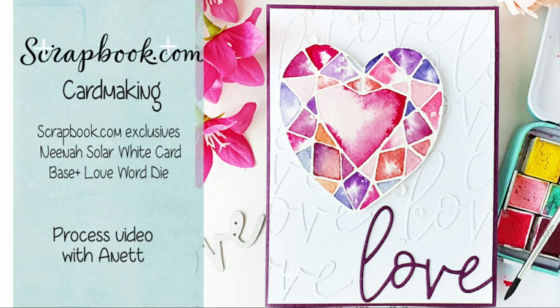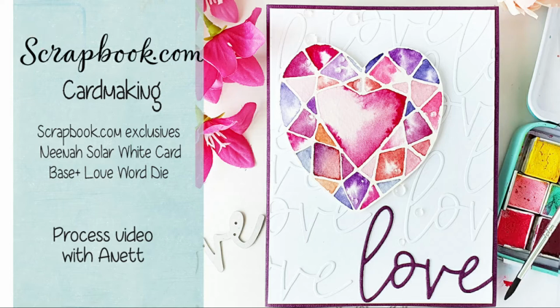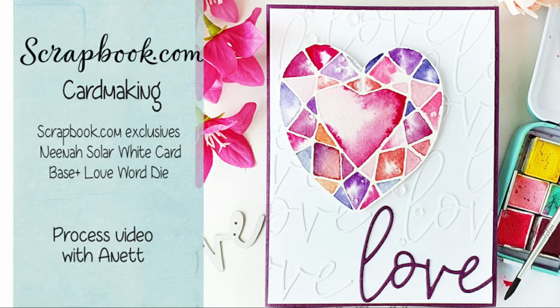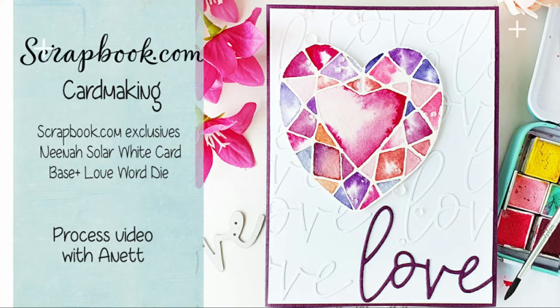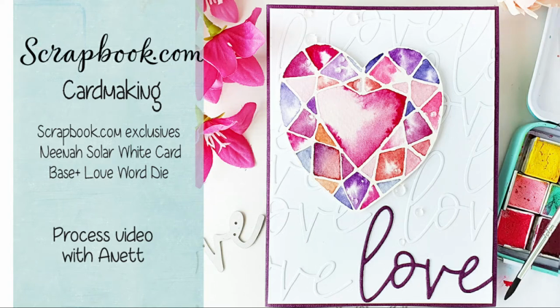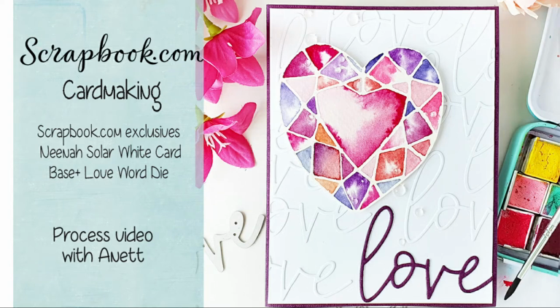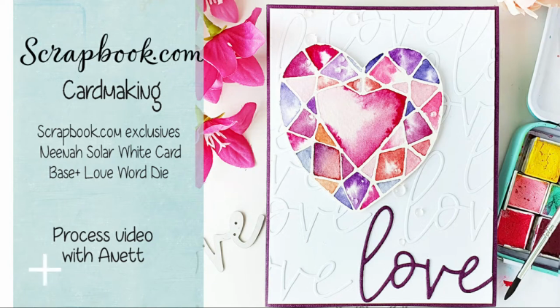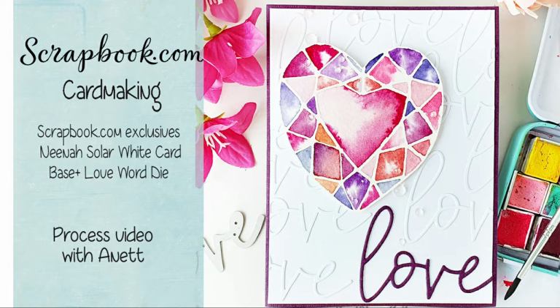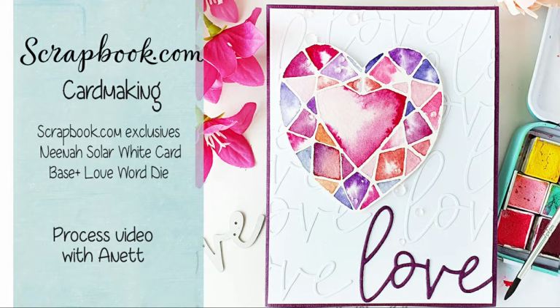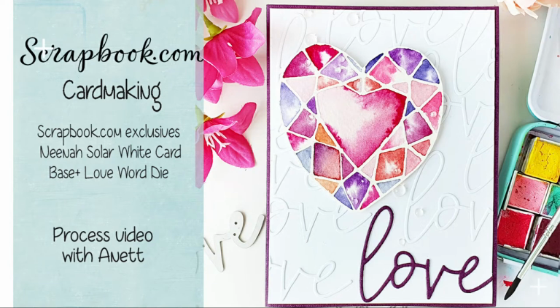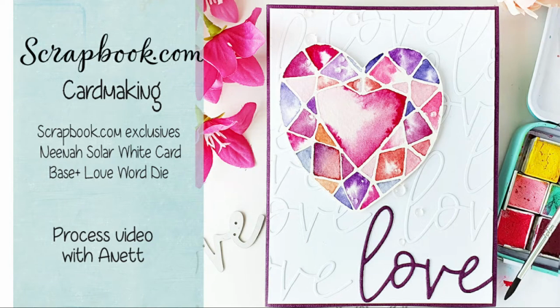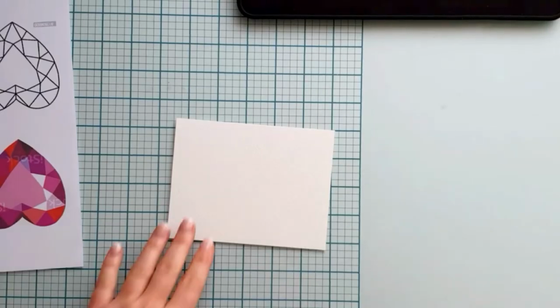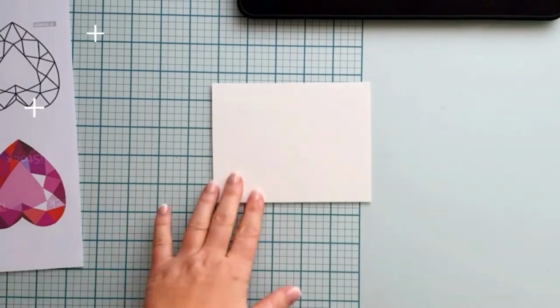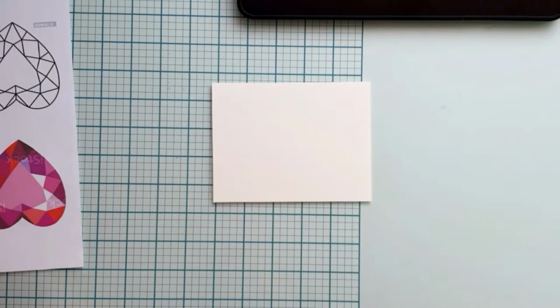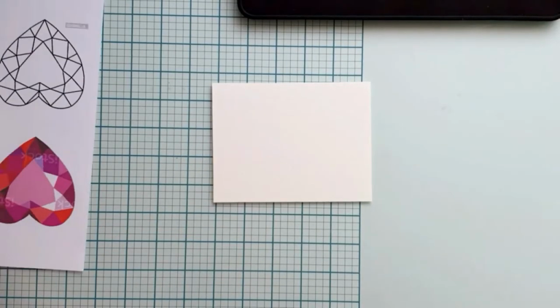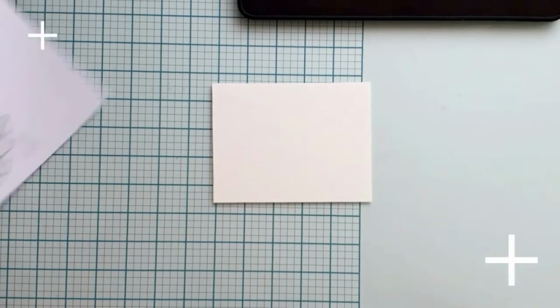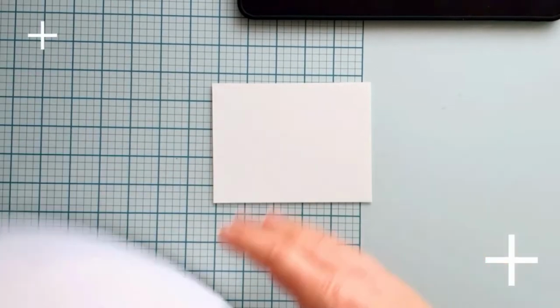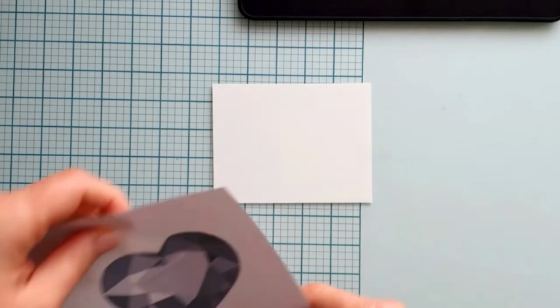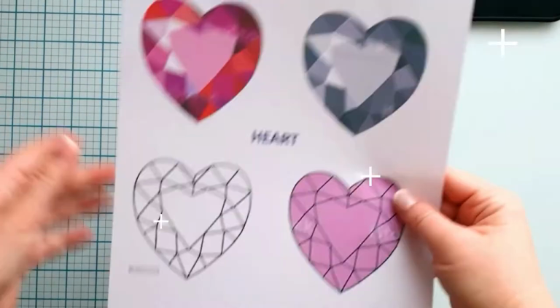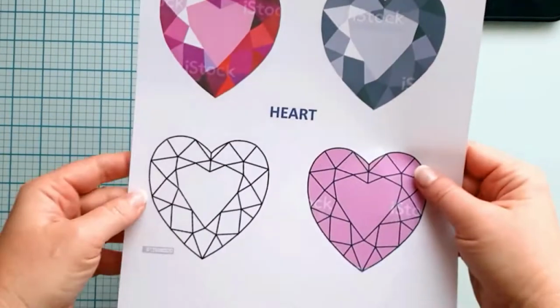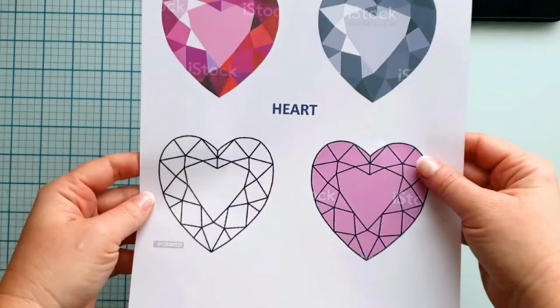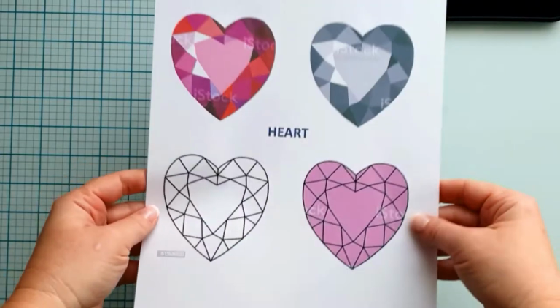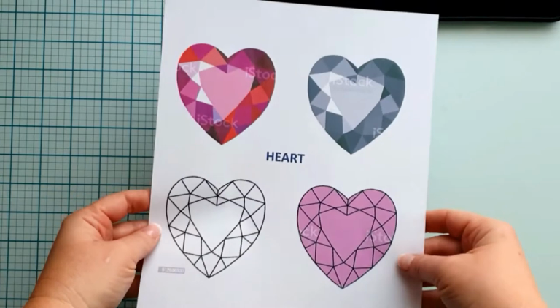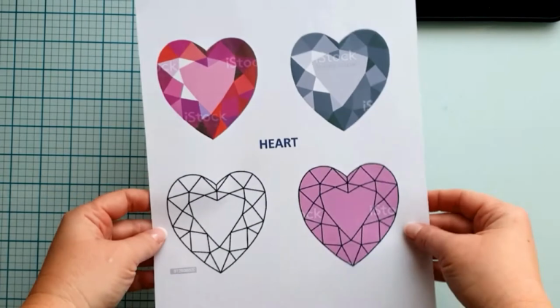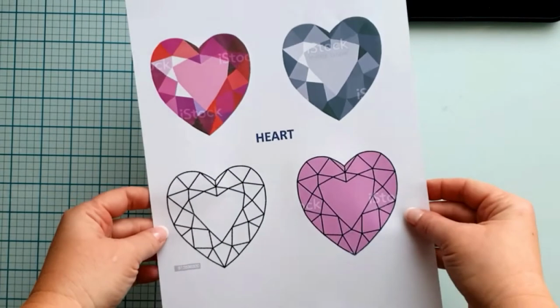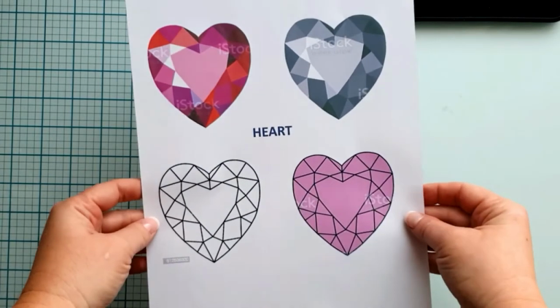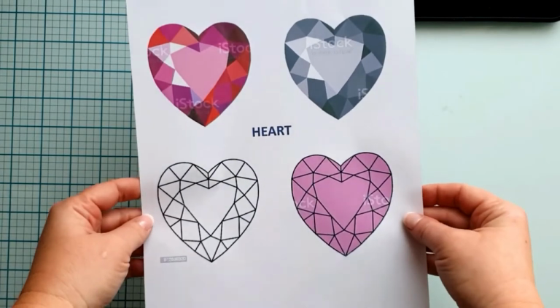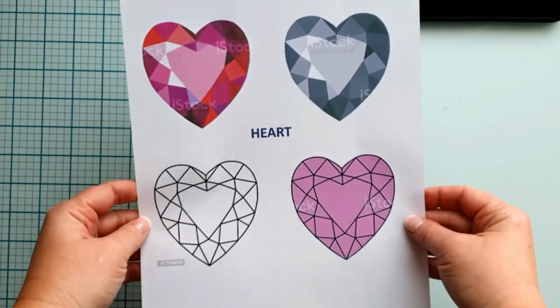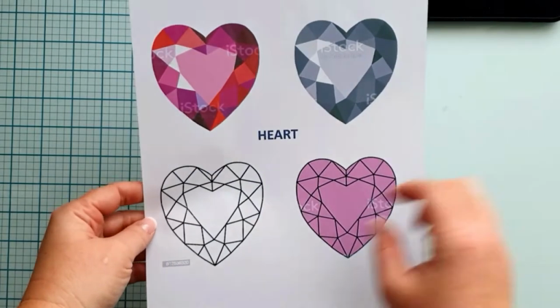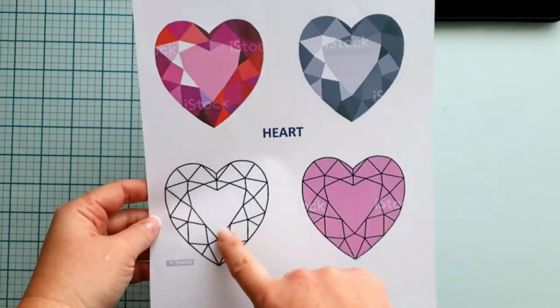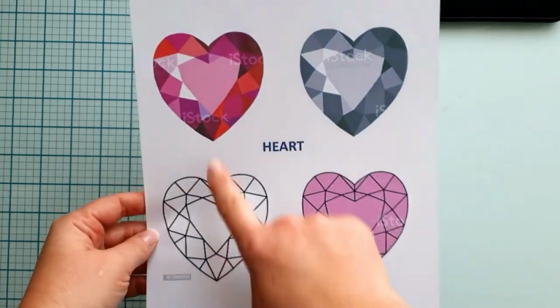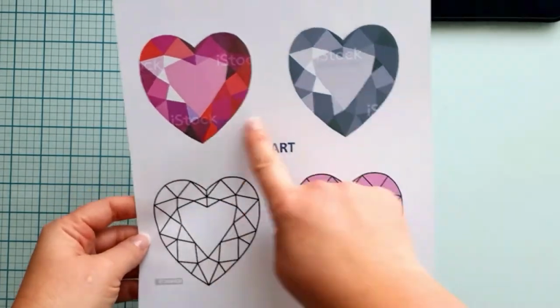Hello, it's Annette with a fun watercolor card video tutorial for you. I'm so happy that you joined me.